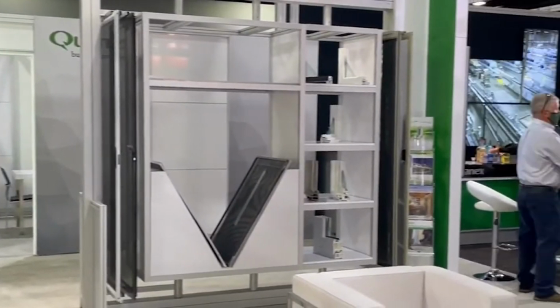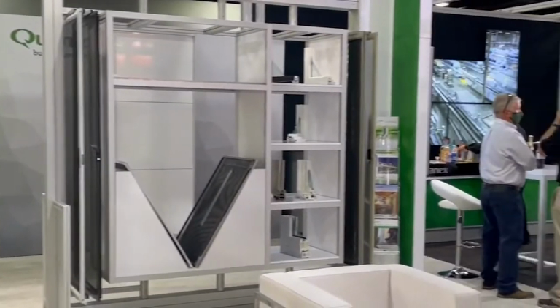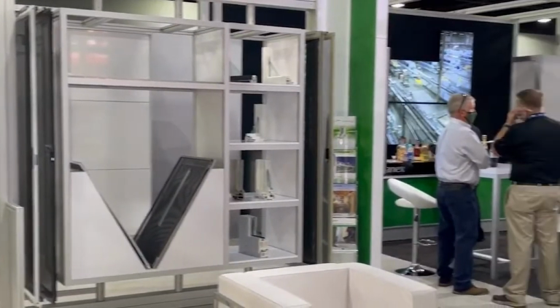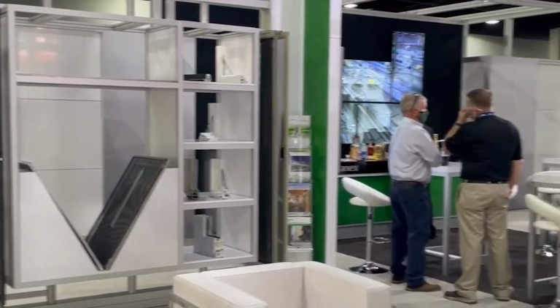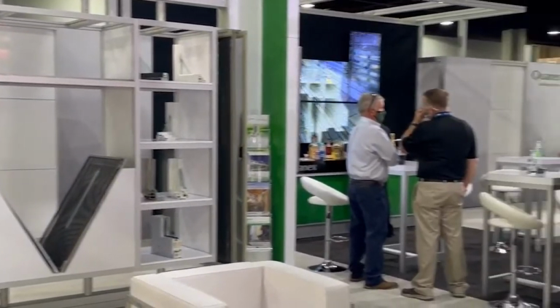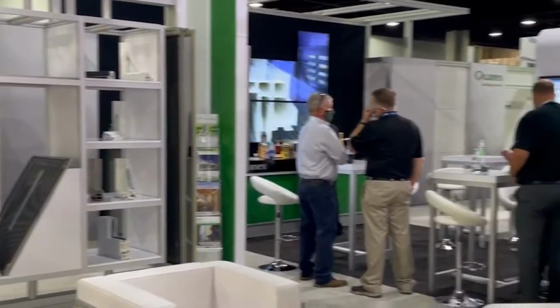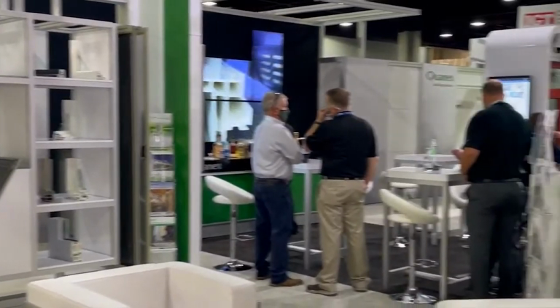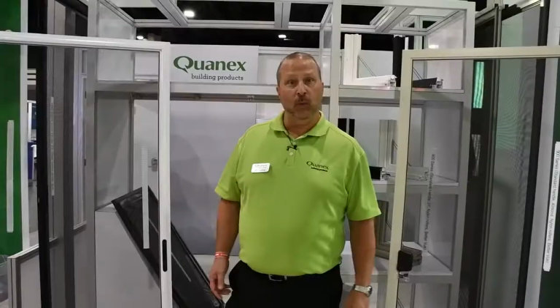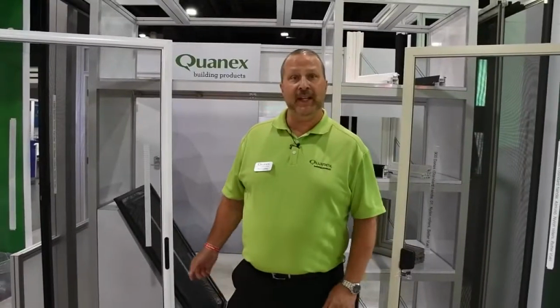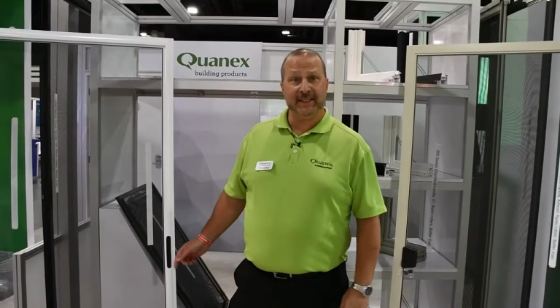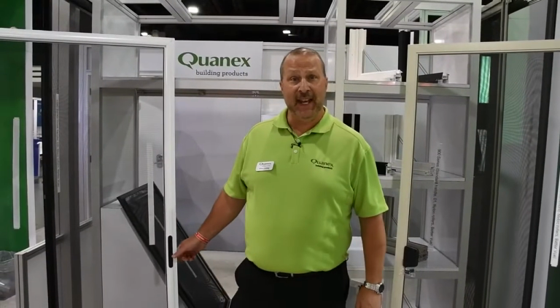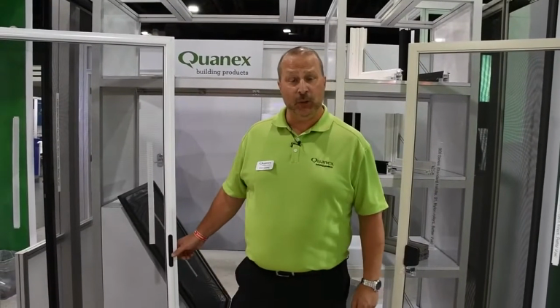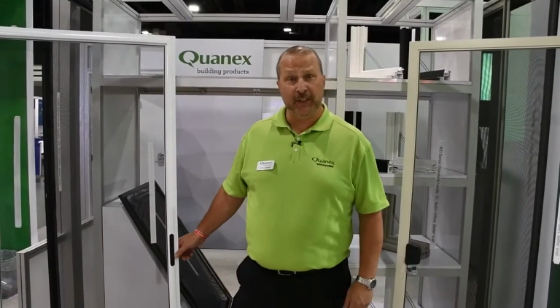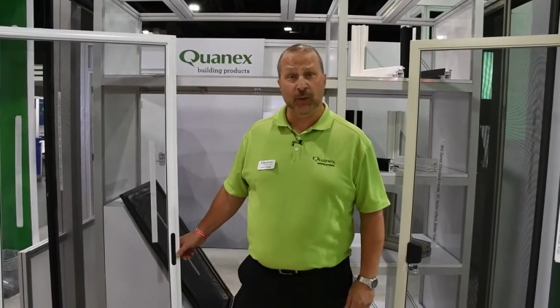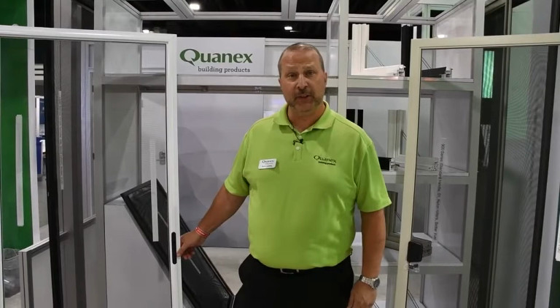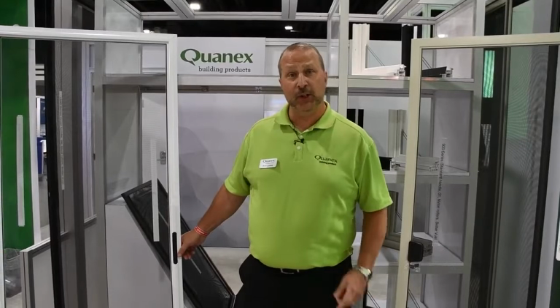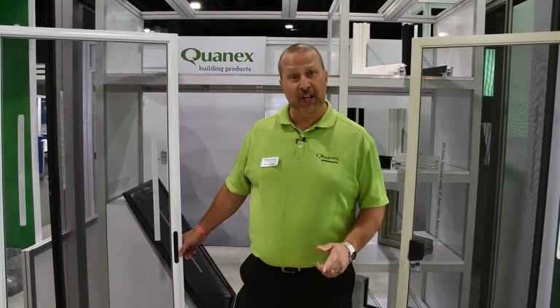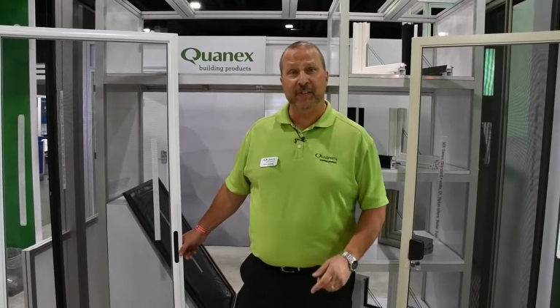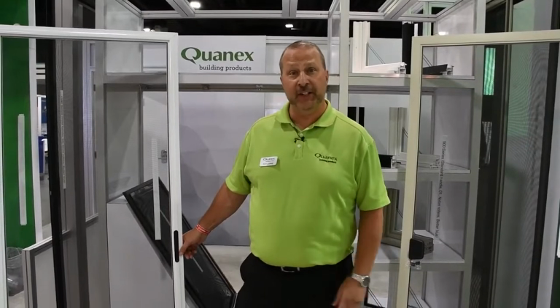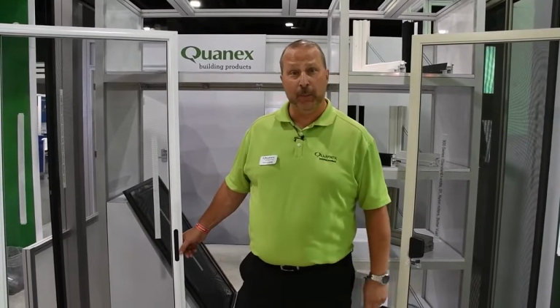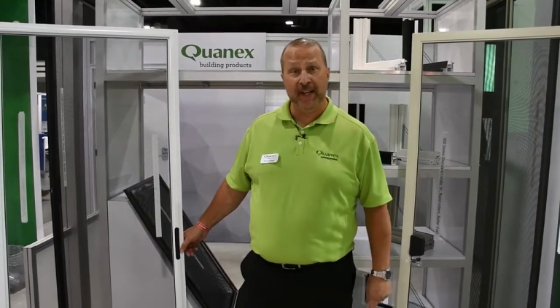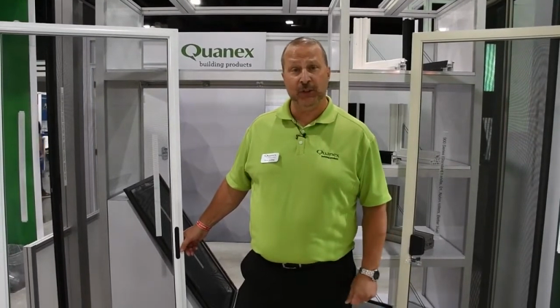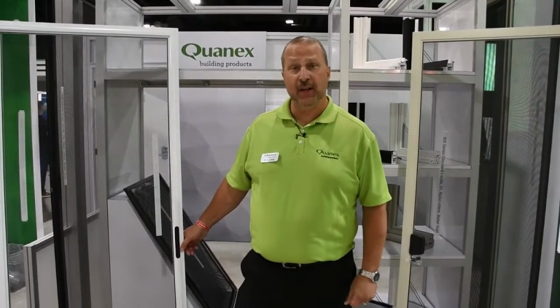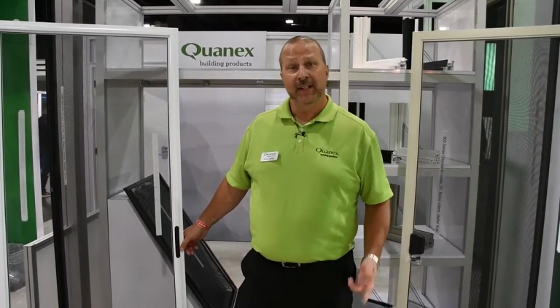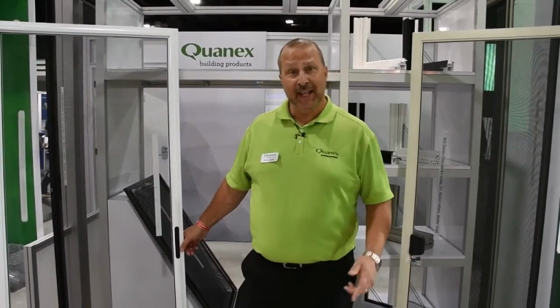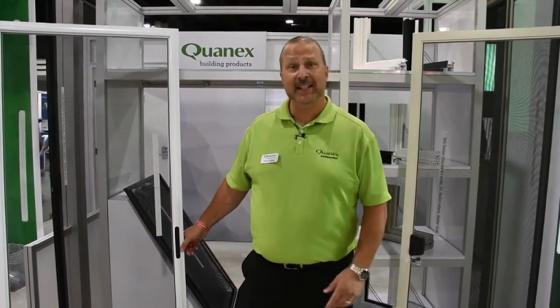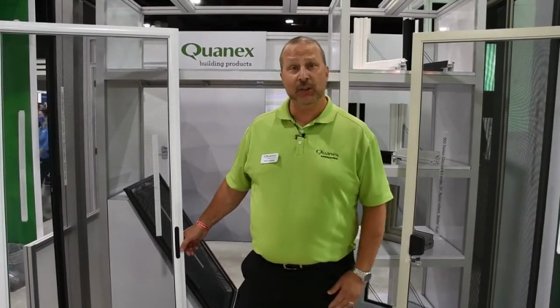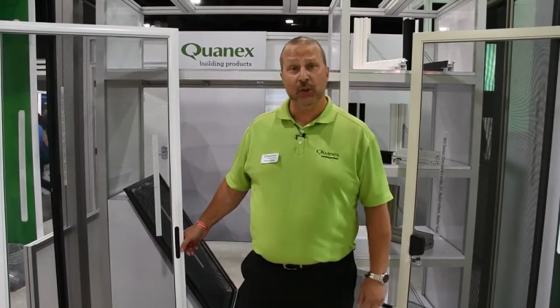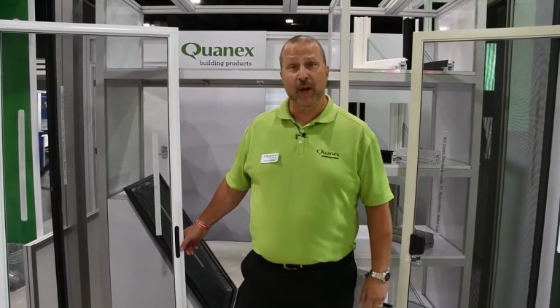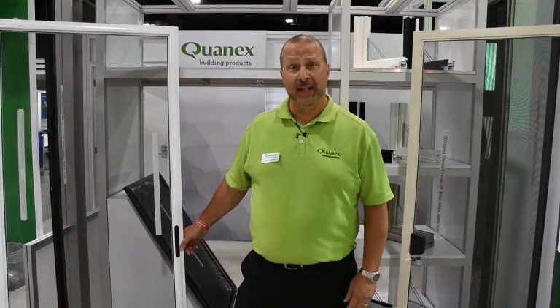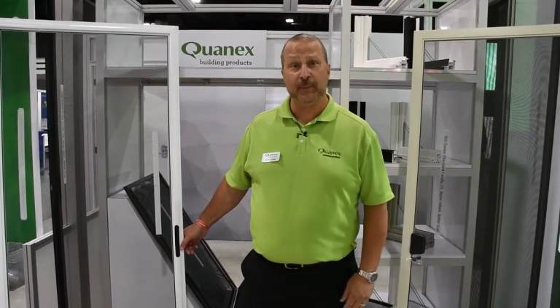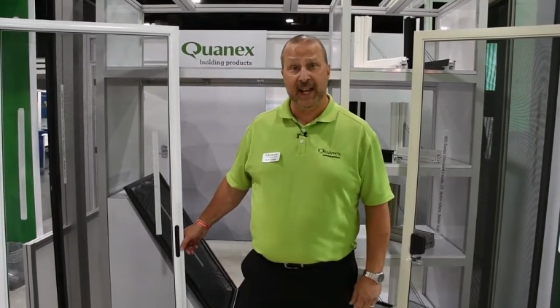If you want to find out what inset handle works with what screen you can offer in your patio door, contact your local Quantex rep today.